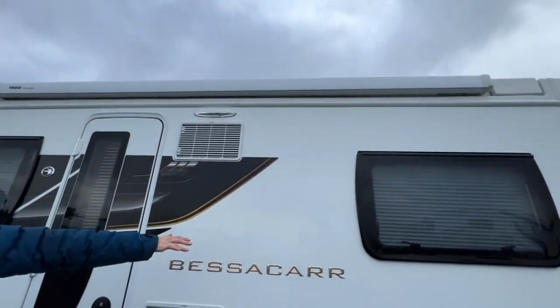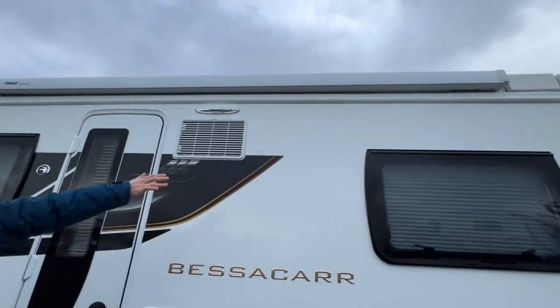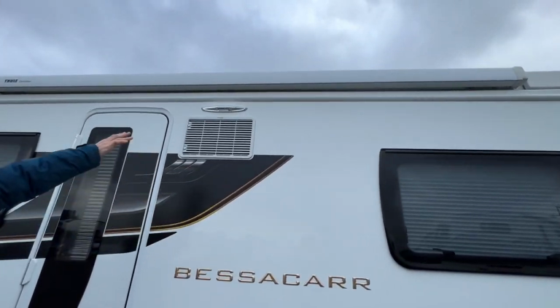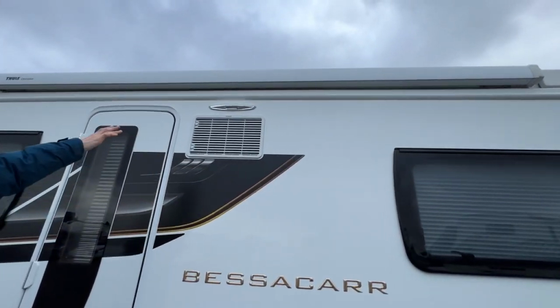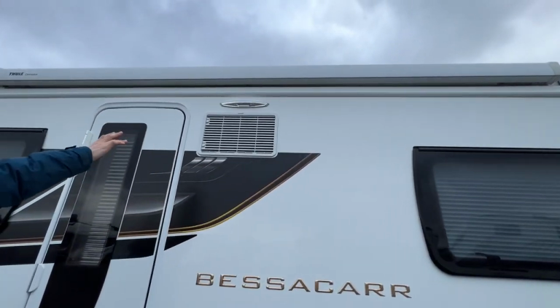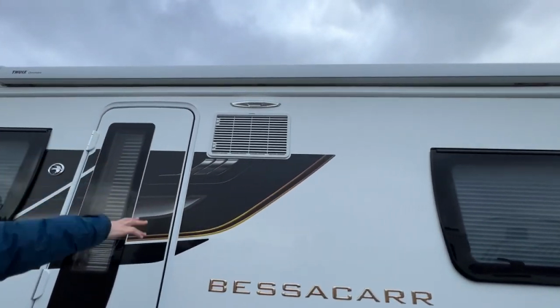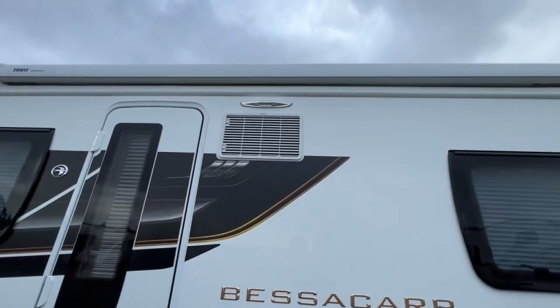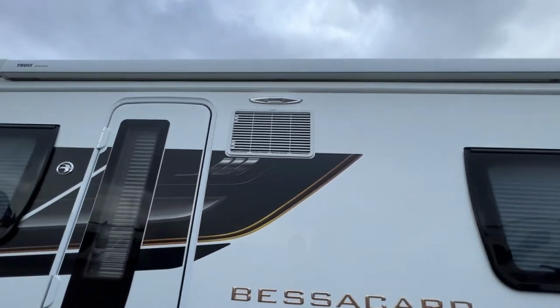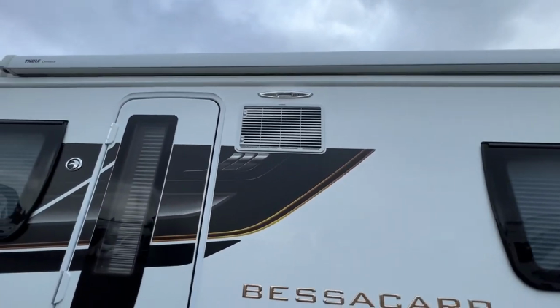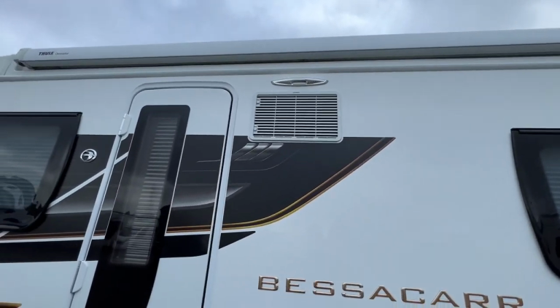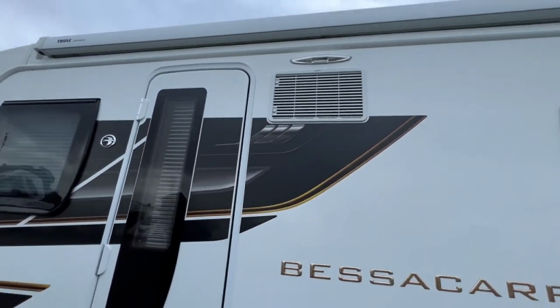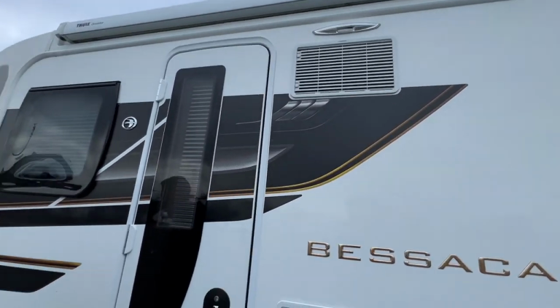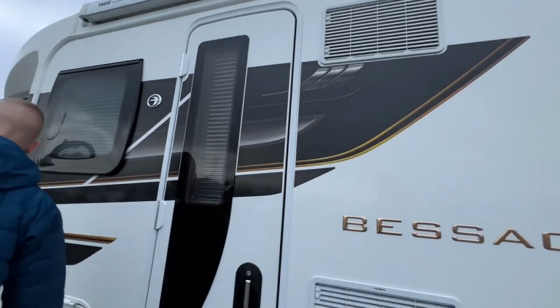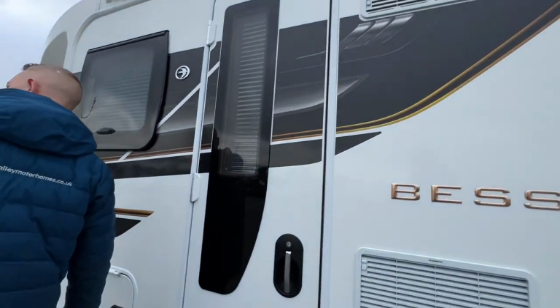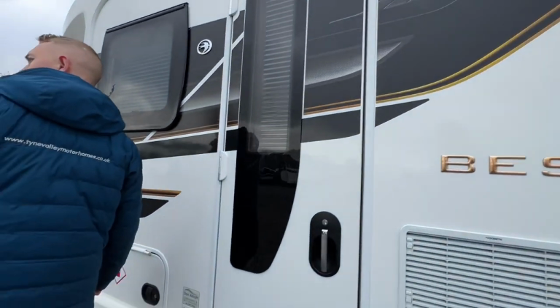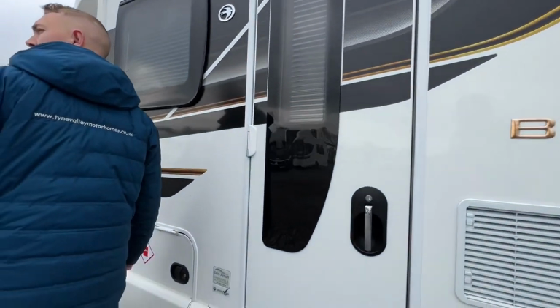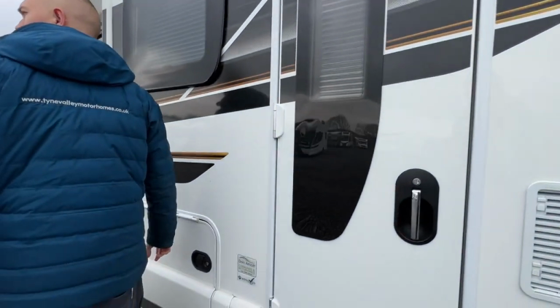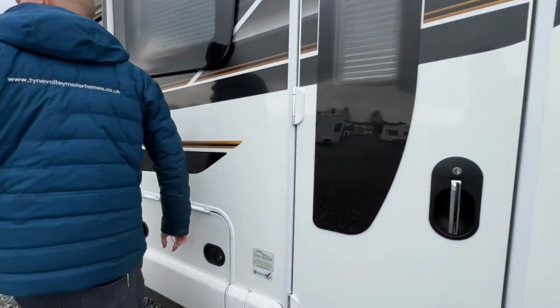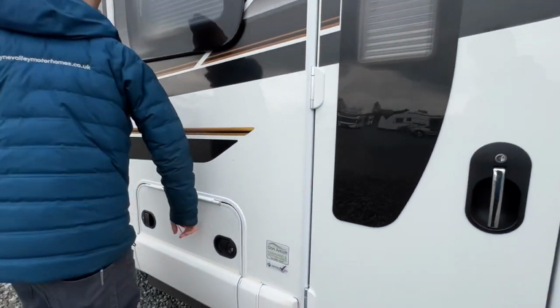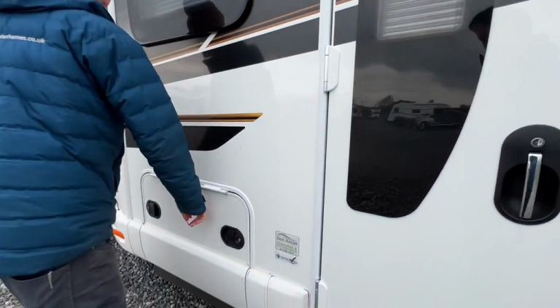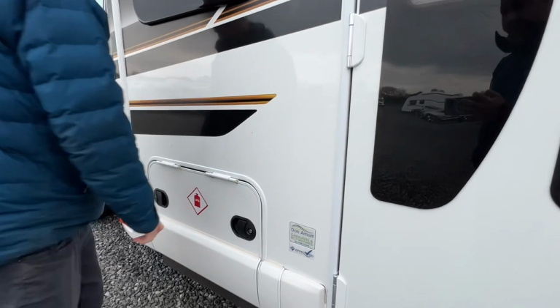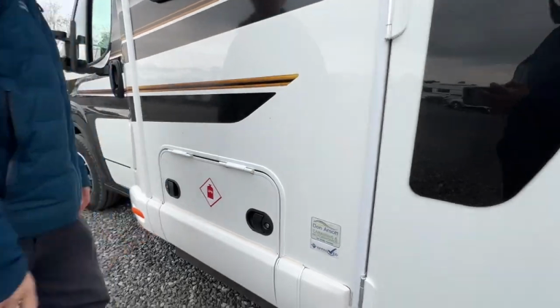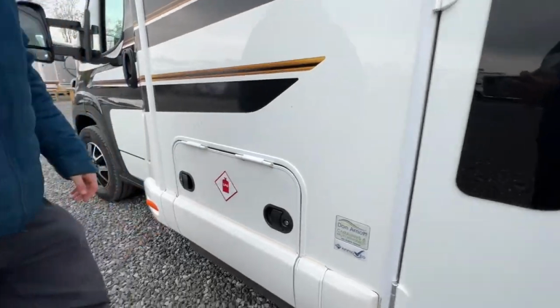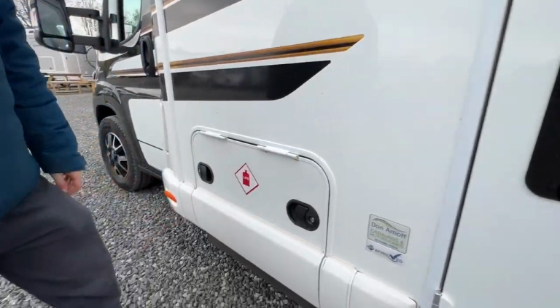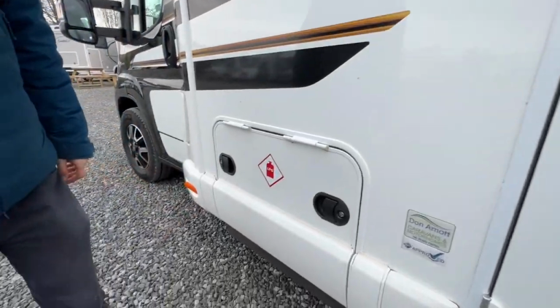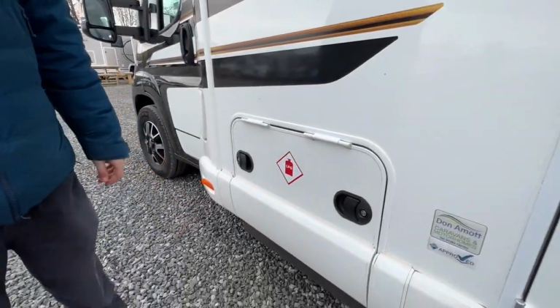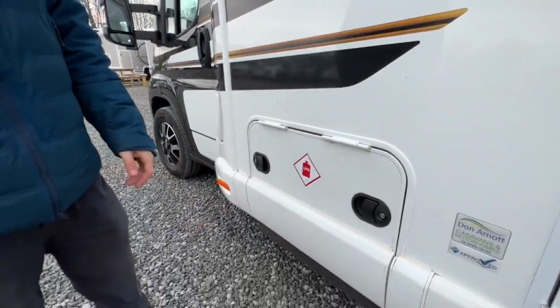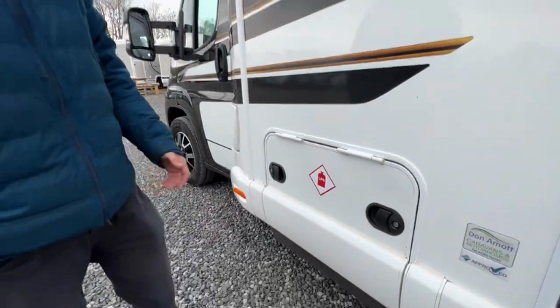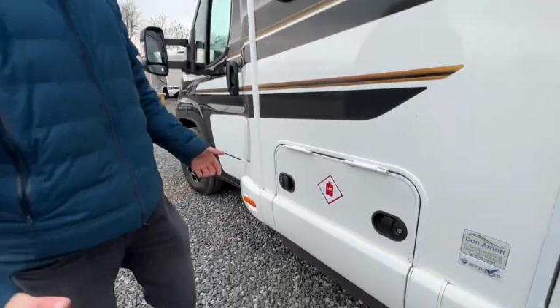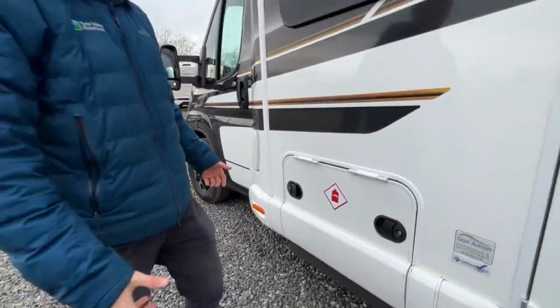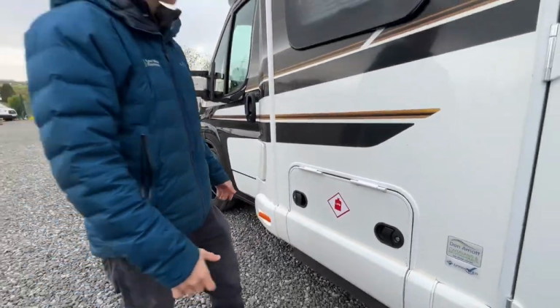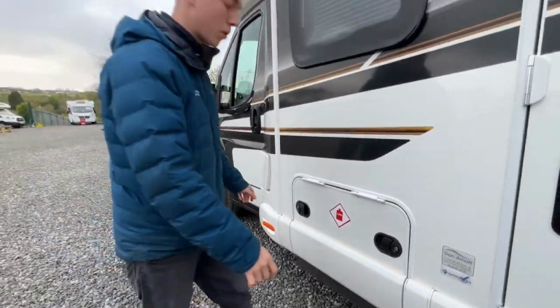The awning light is controlled from inside the vehicle. And this is your LPG locker, so this is your gas bottle.